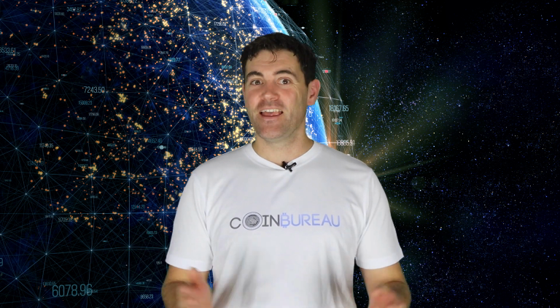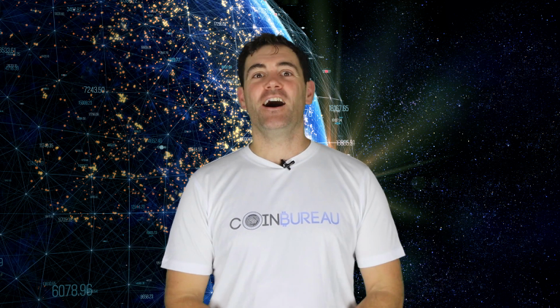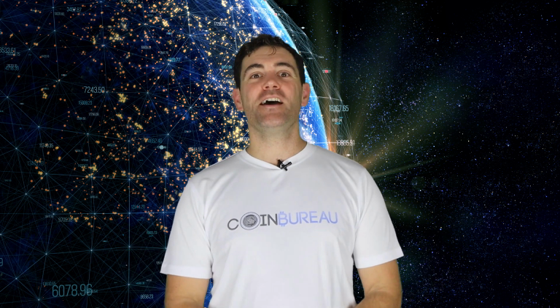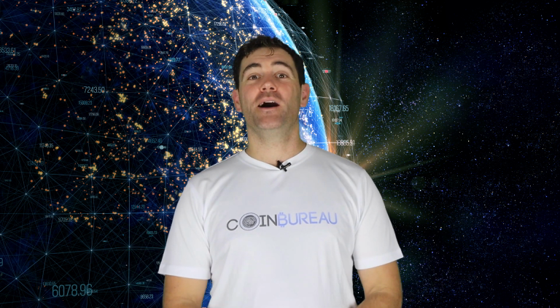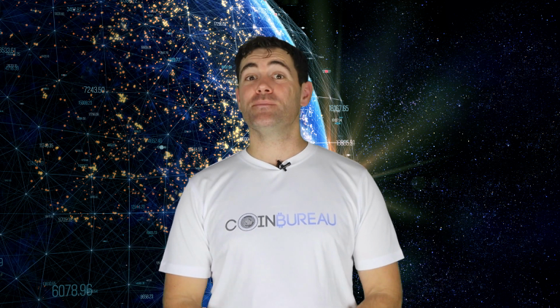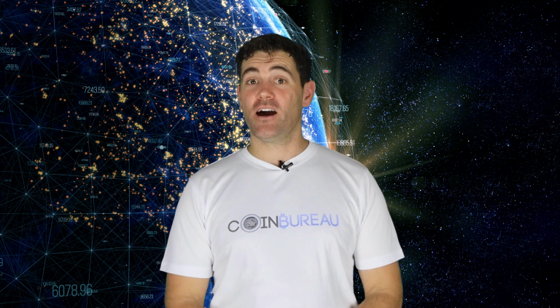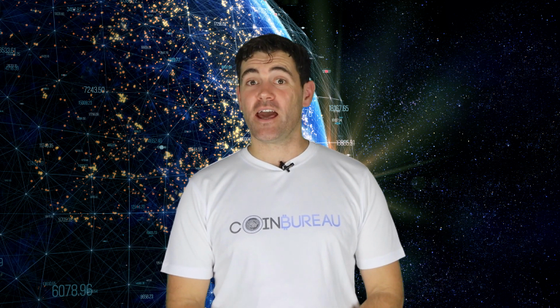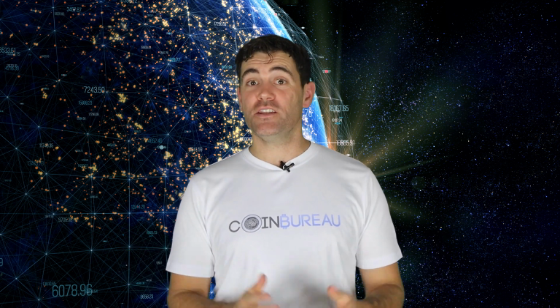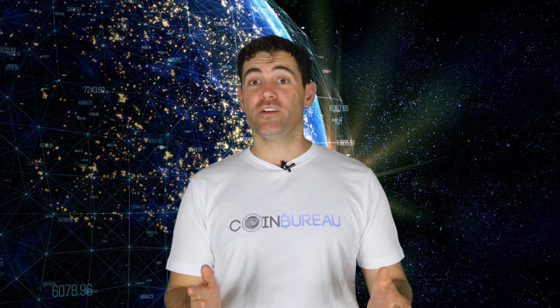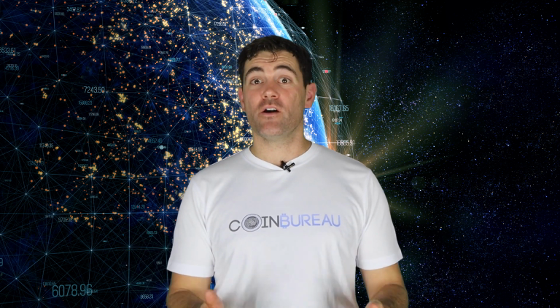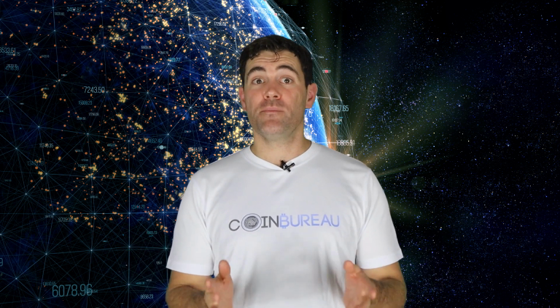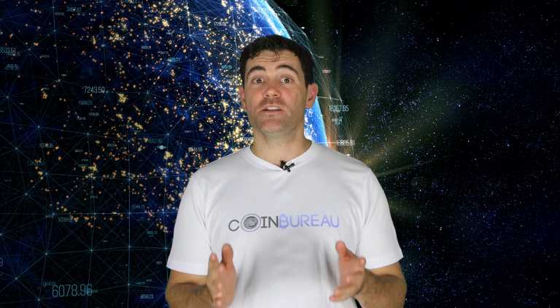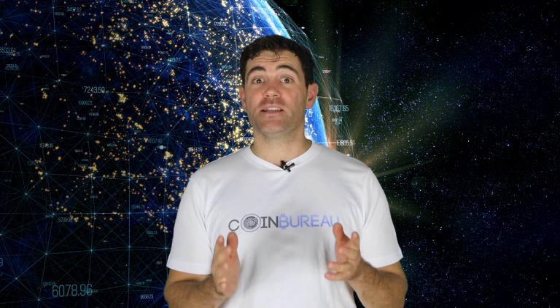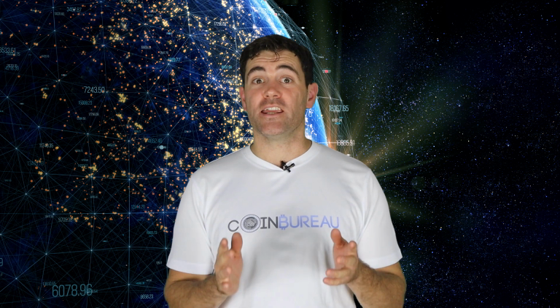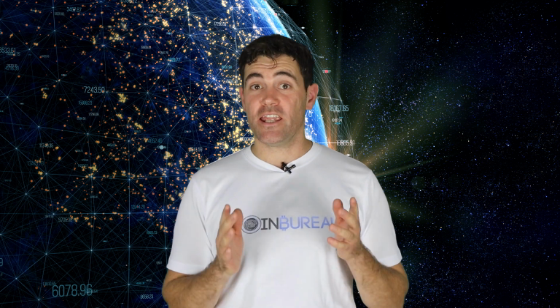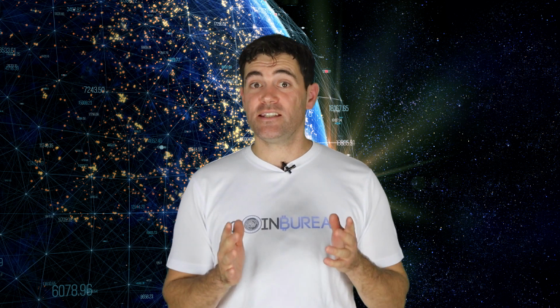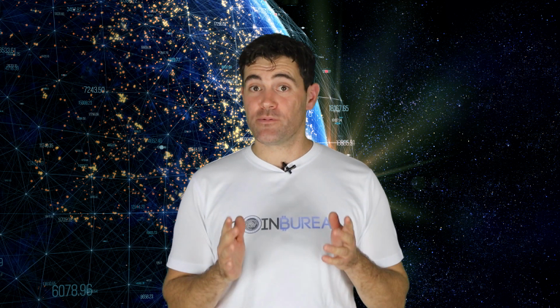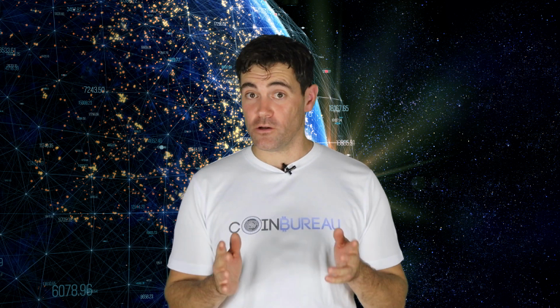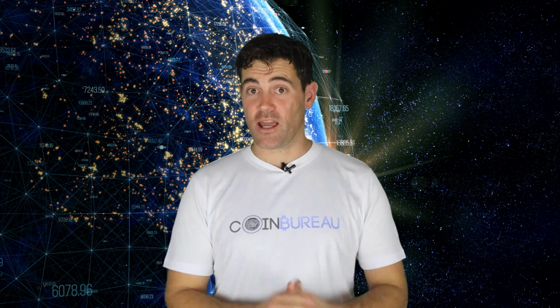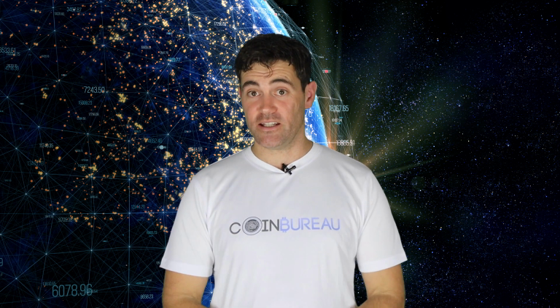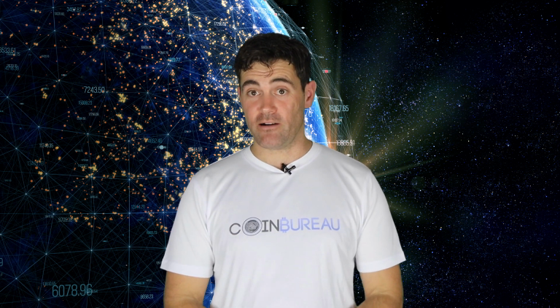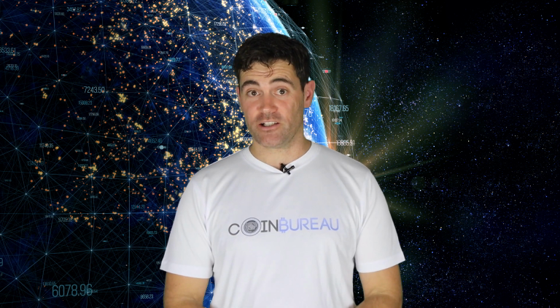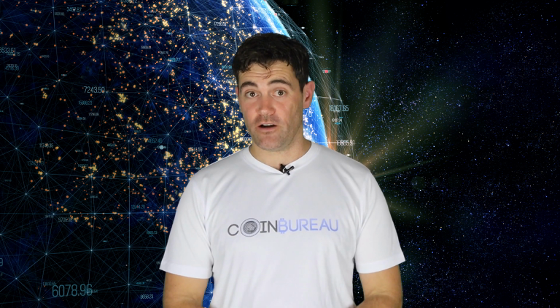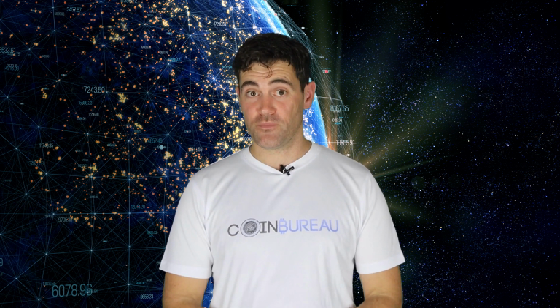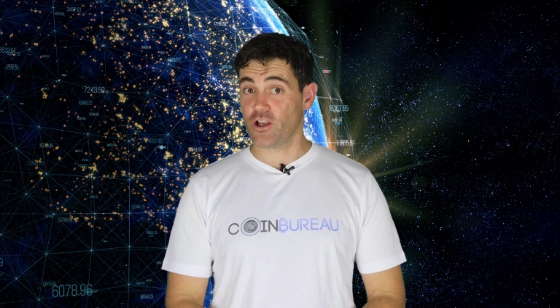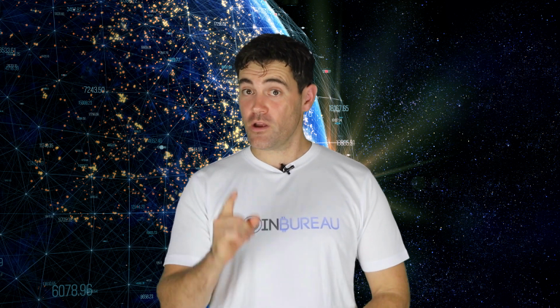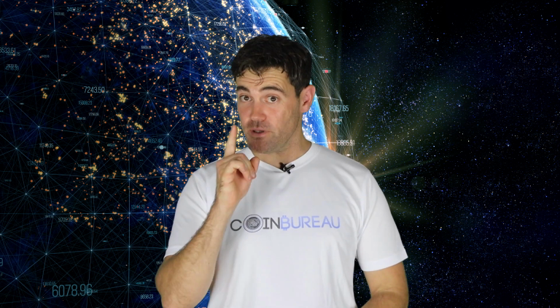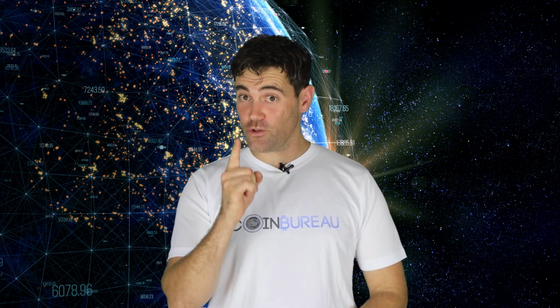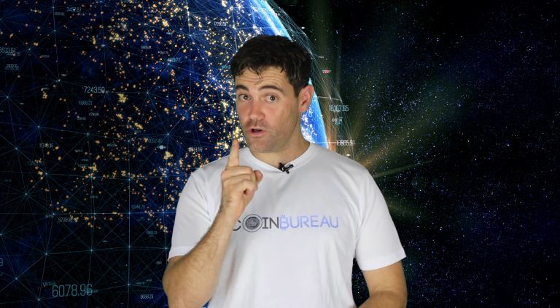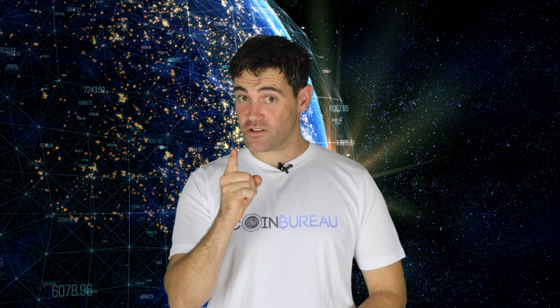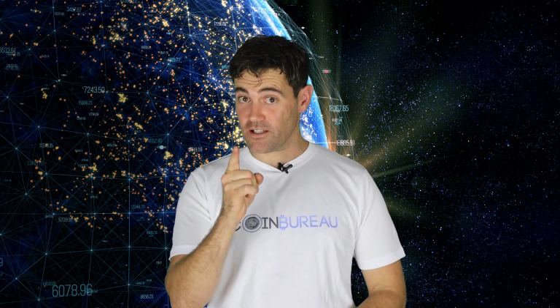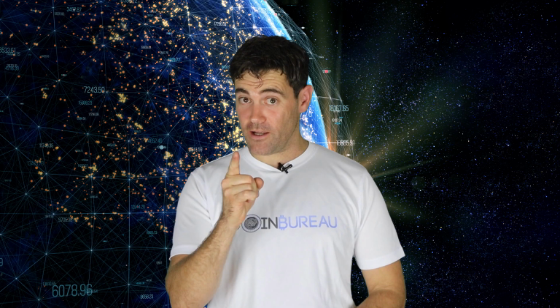Hi there, my name is Guy and in this video I'm going to be taking an in-depth look at Hedera Hashgraph, so be sure to stick around.